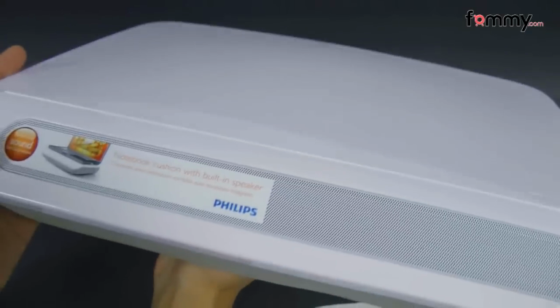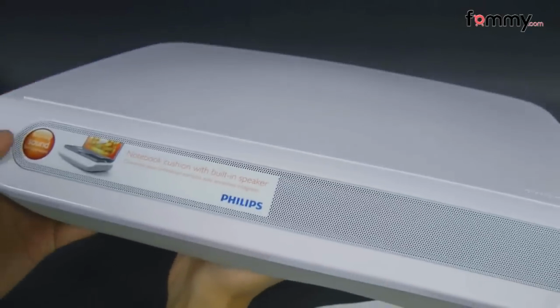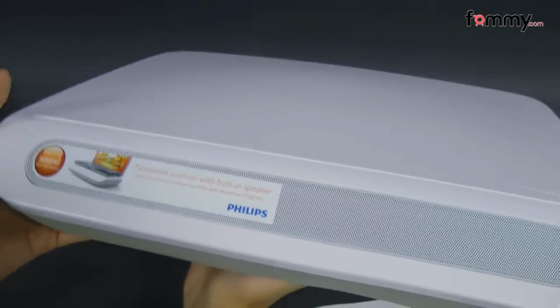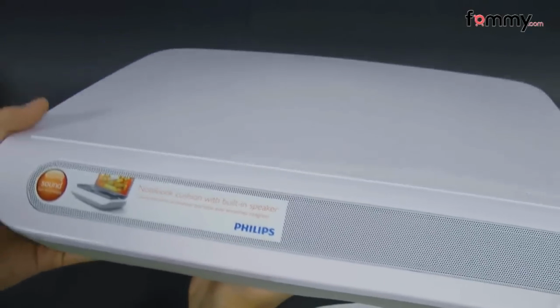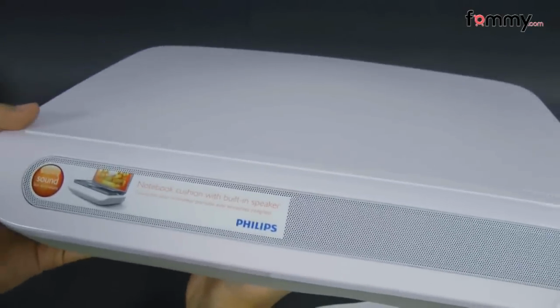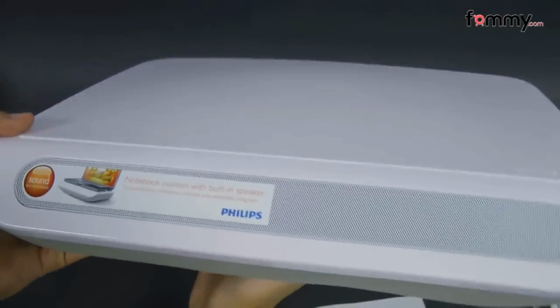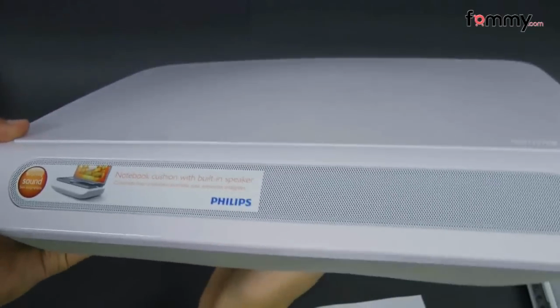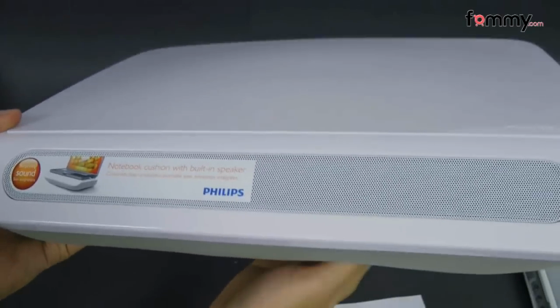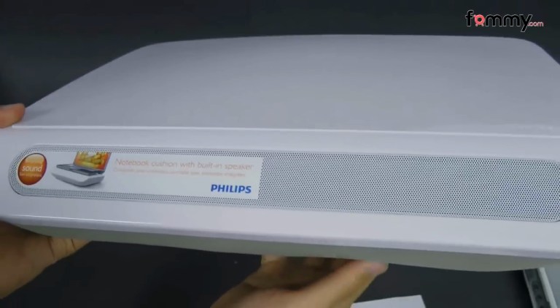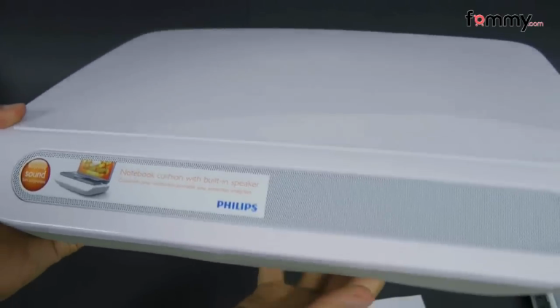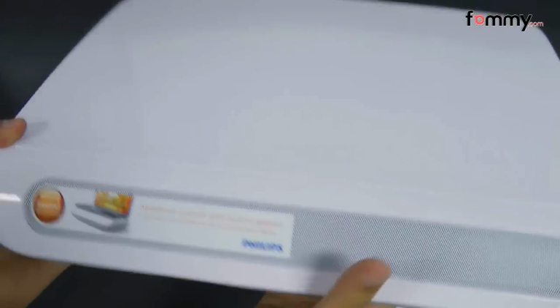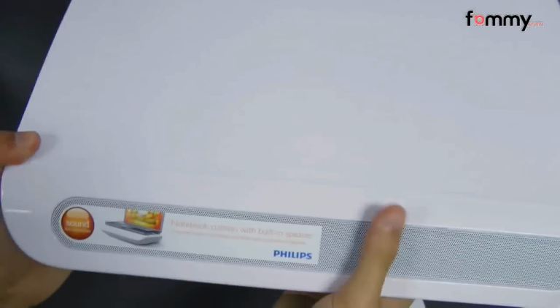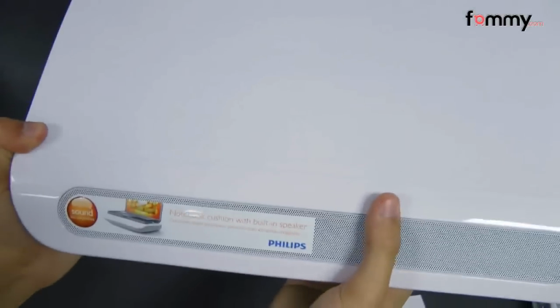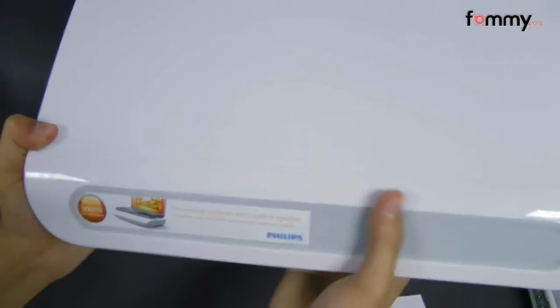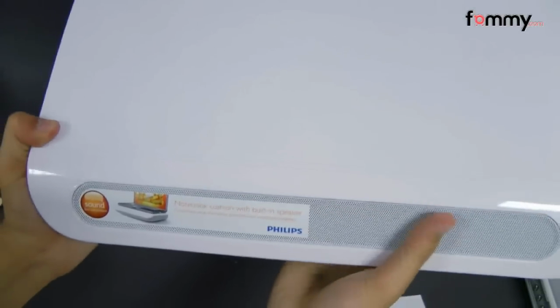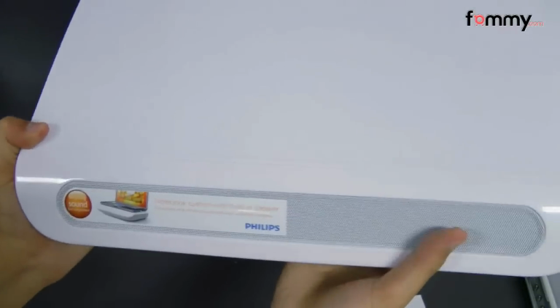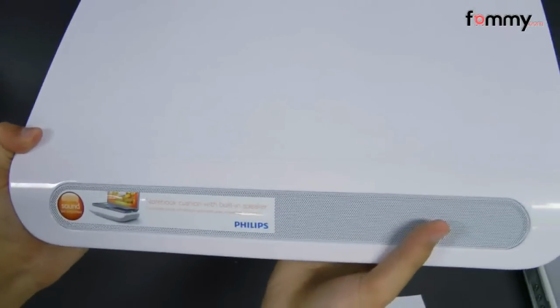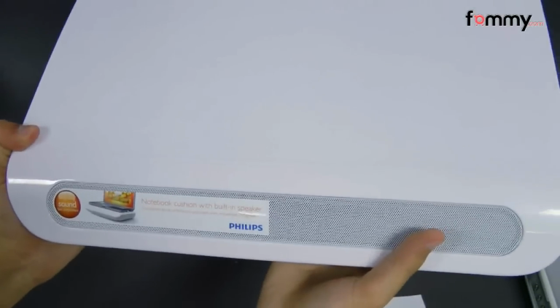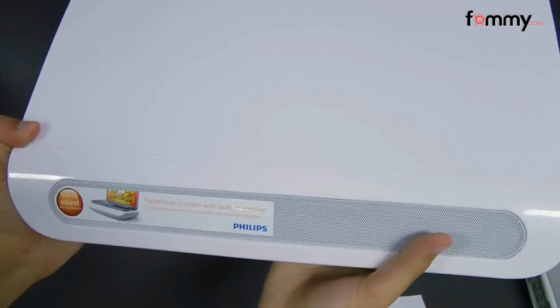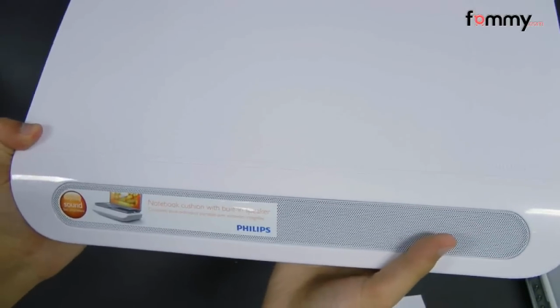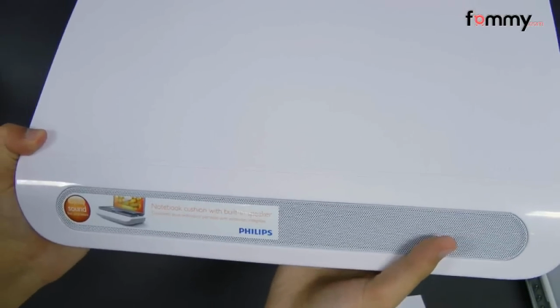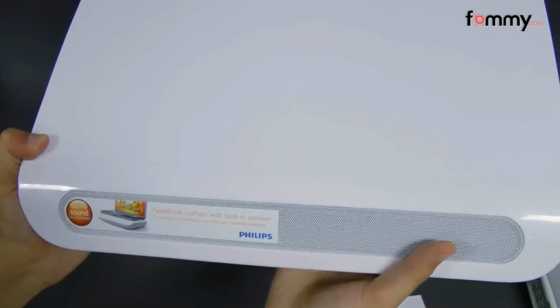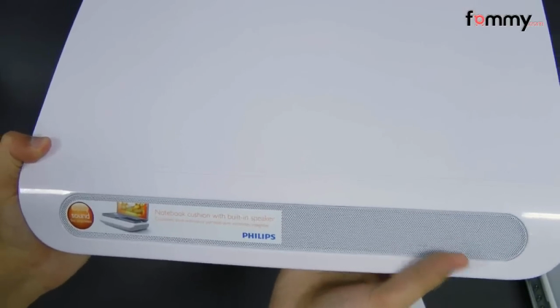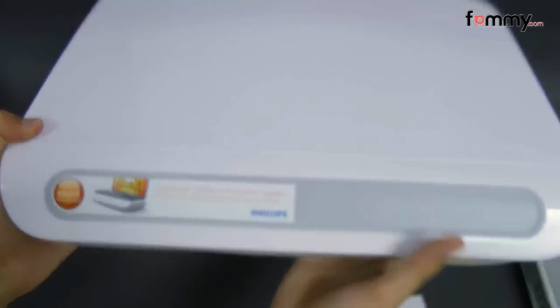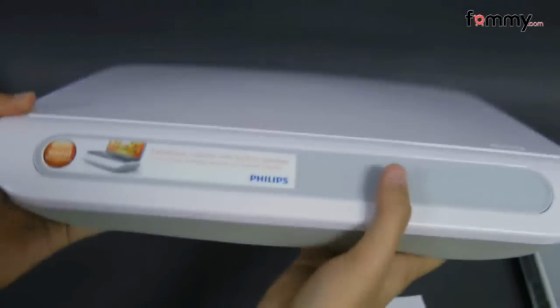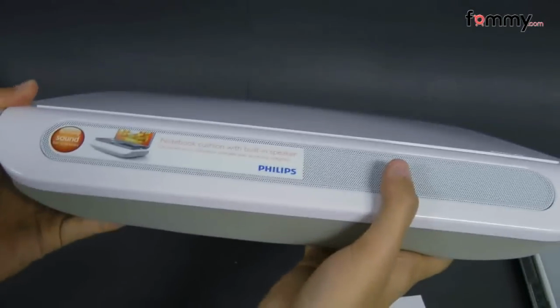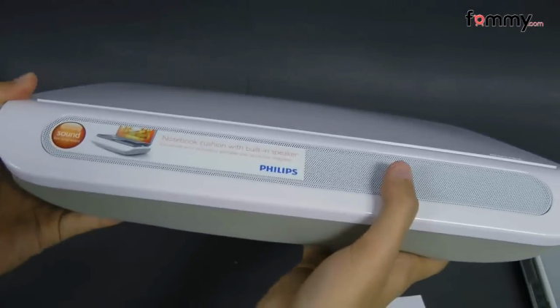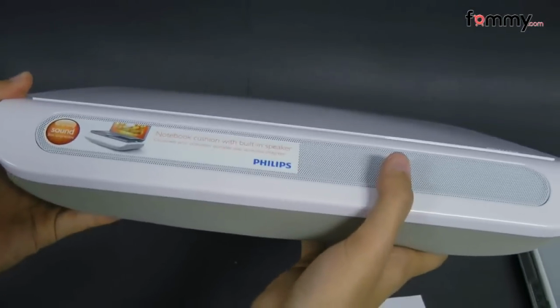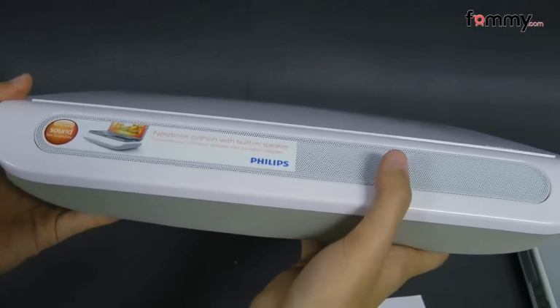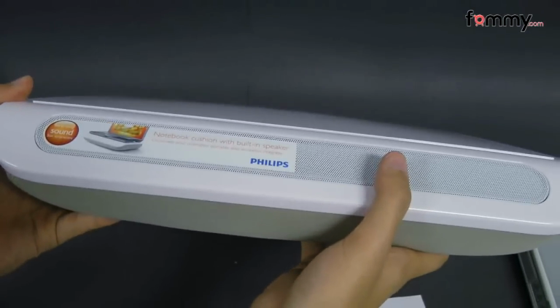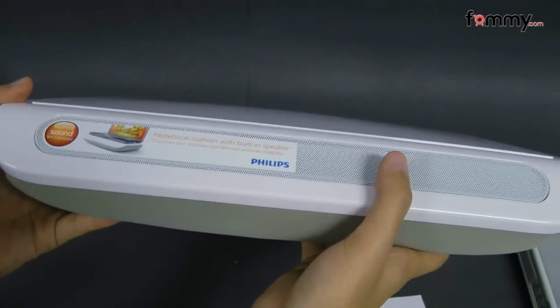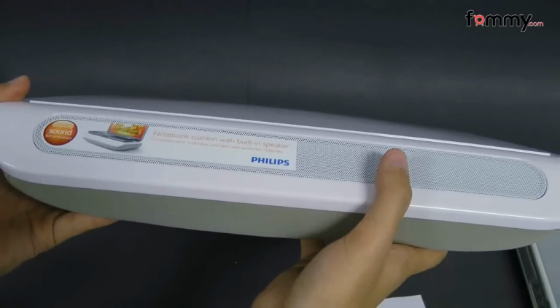Thanks for watching my review. Be sure to check out Pham.com for the latest accessories for your device.